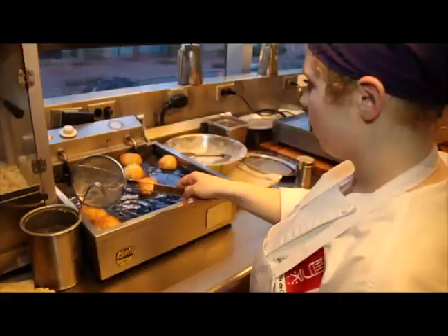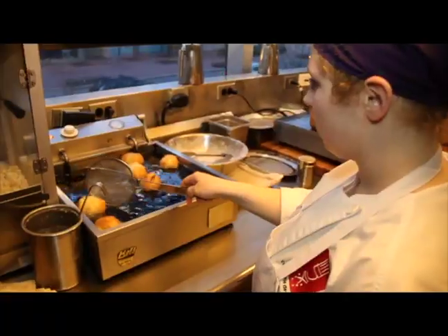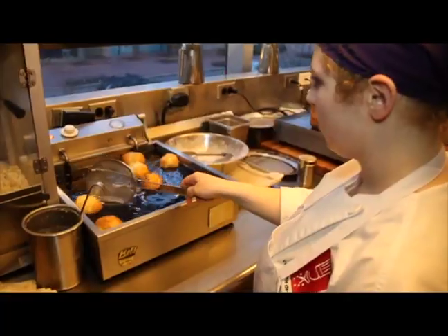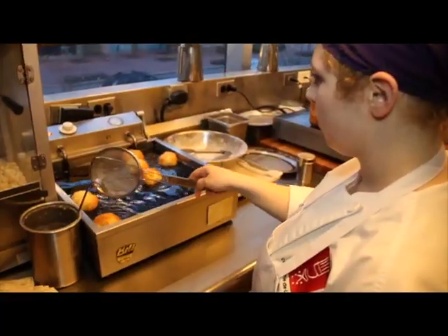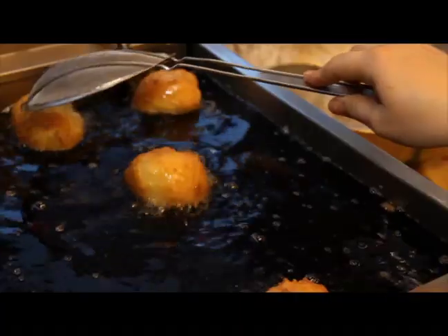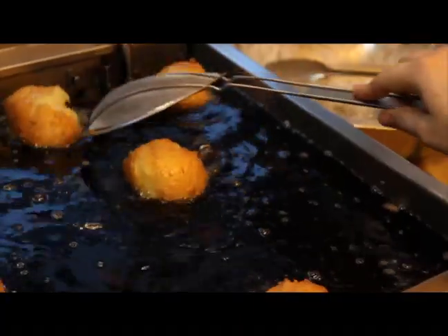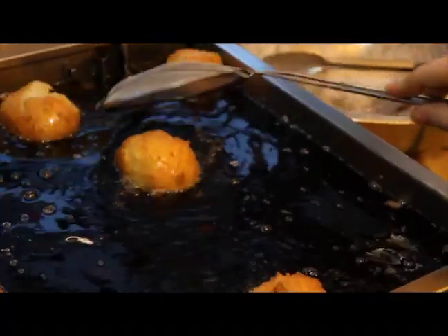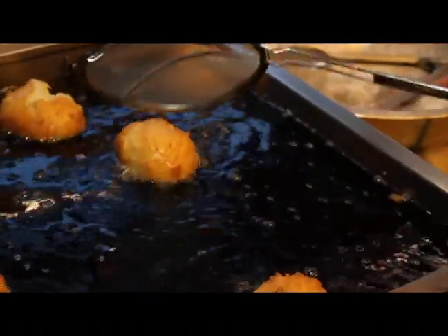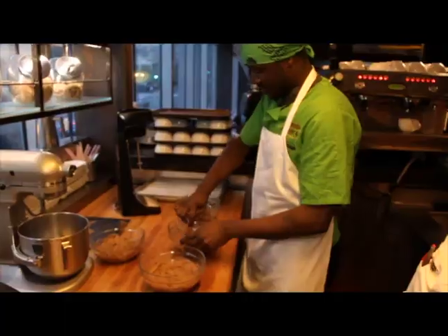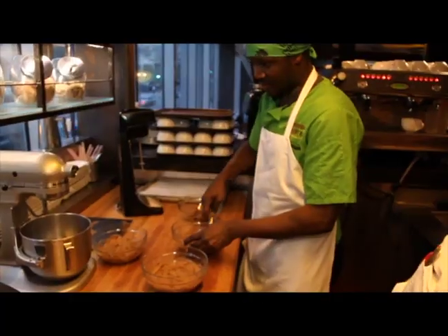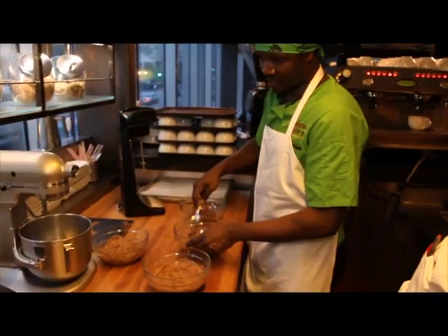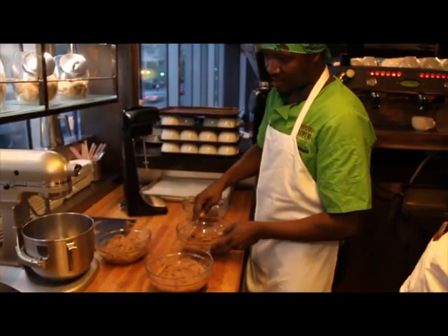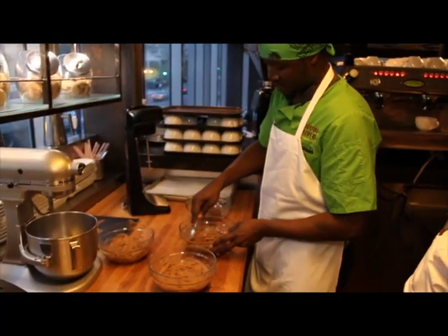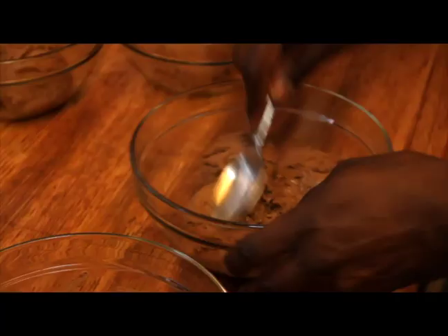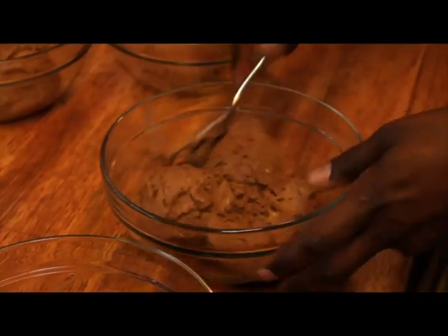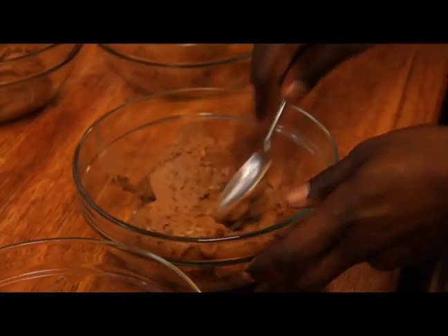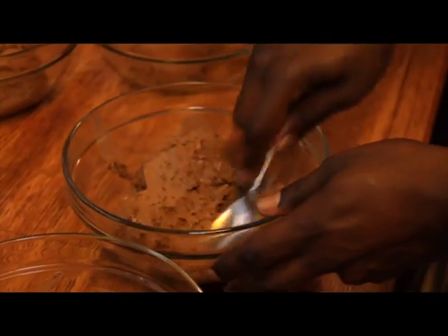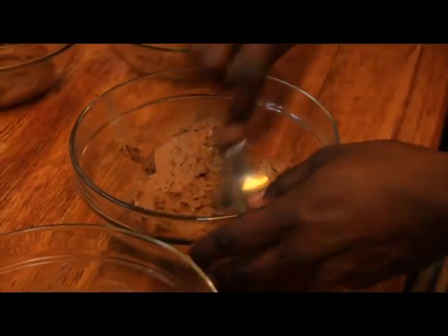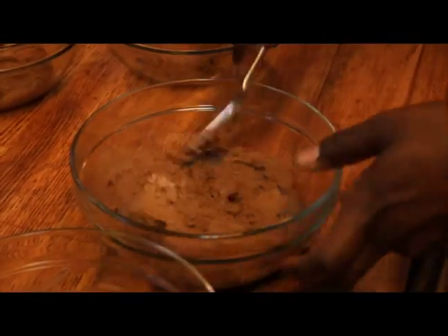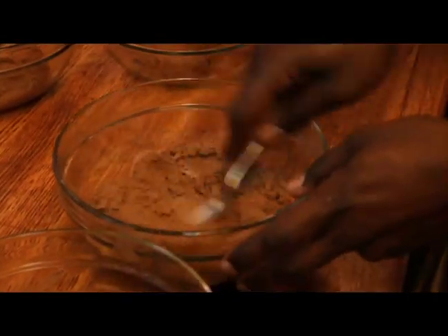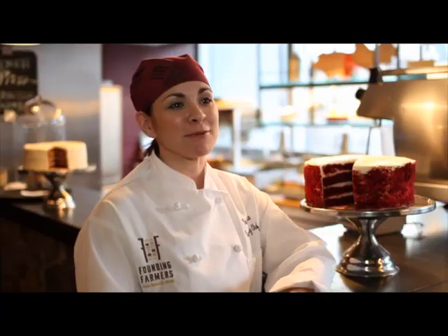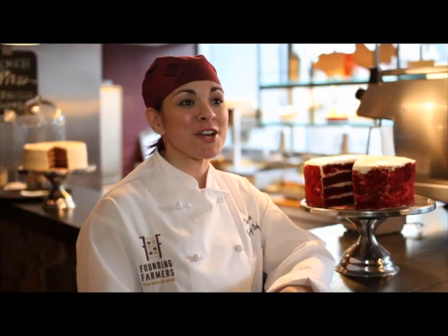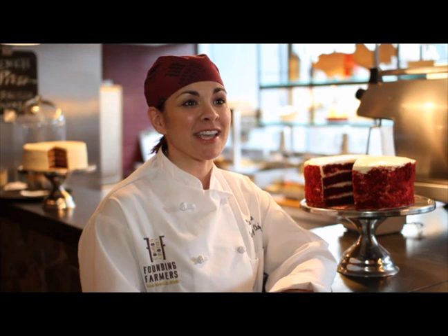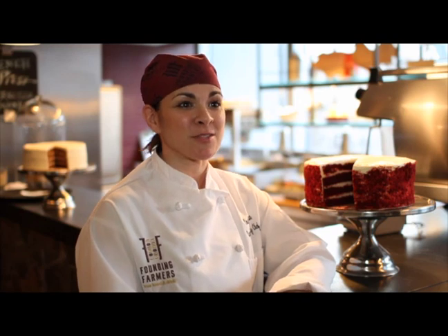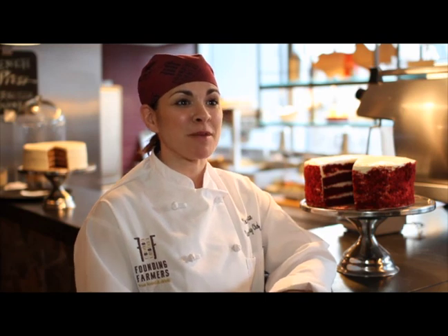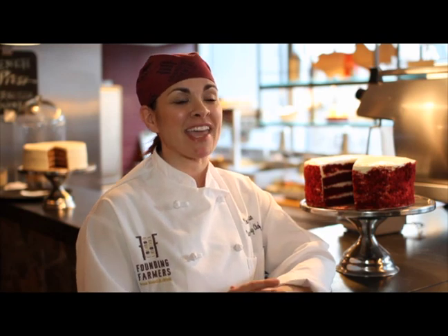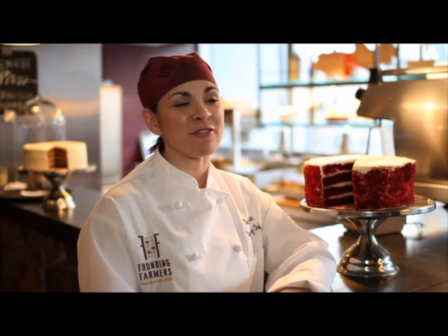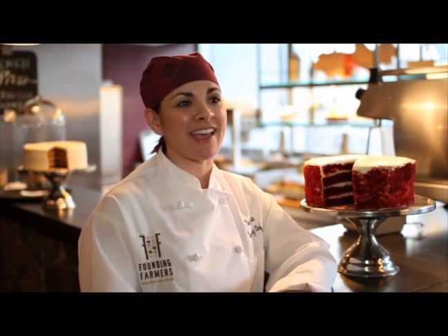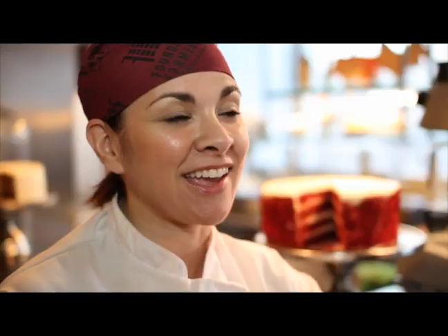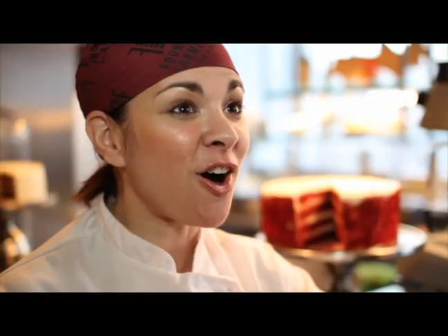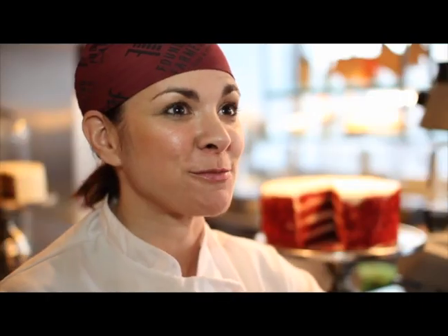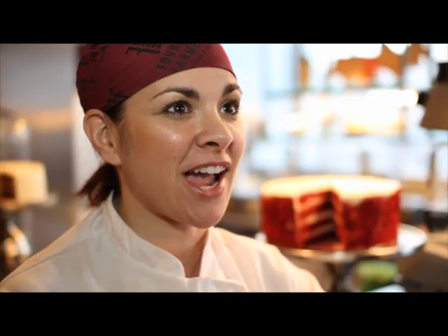Watch it being made right here by the award-winning Pastry Shop. It's great to be able to show our guests what we make every day, all from scratch.